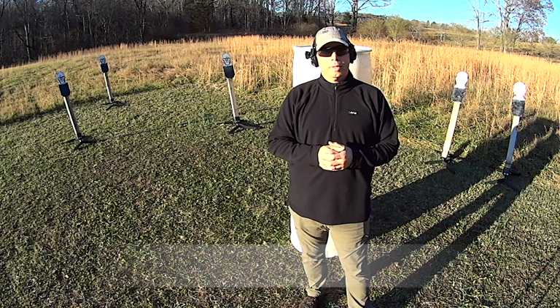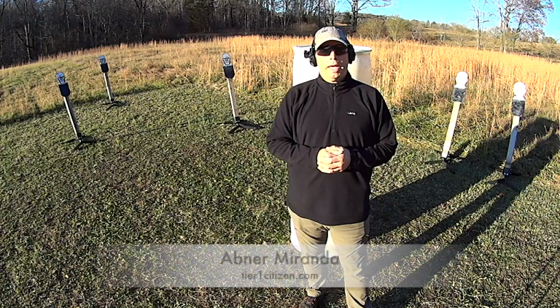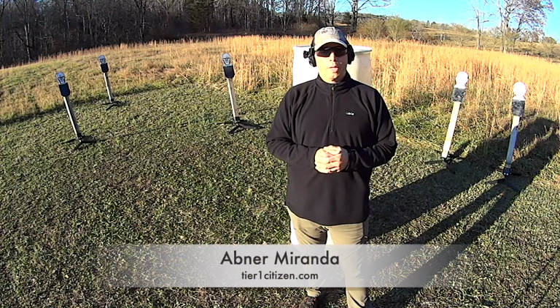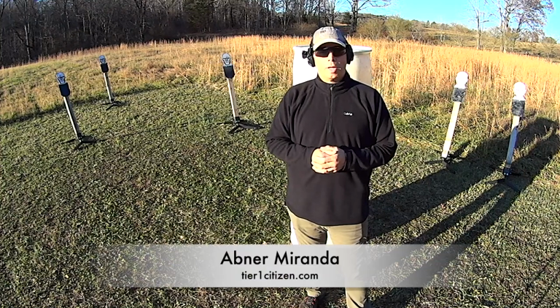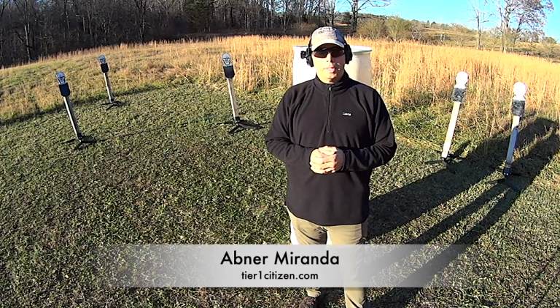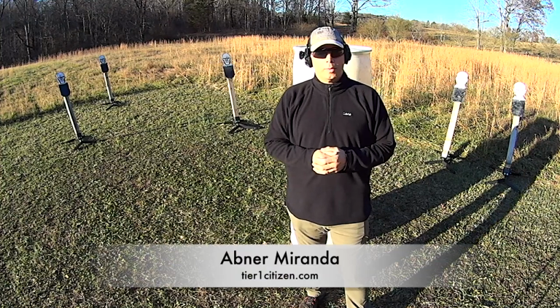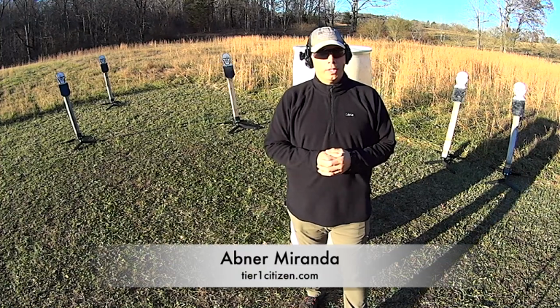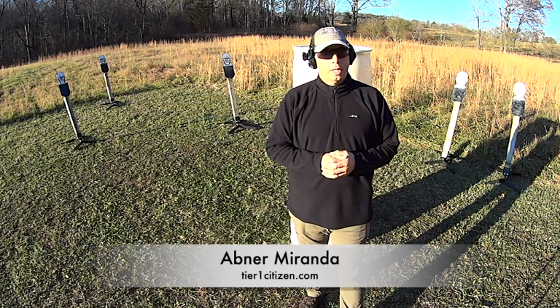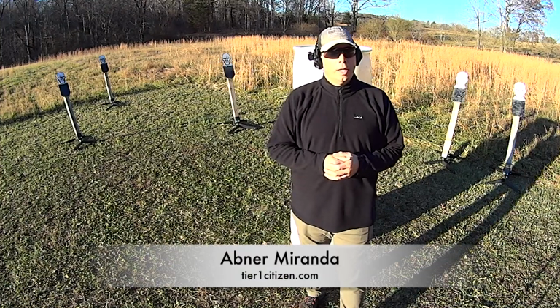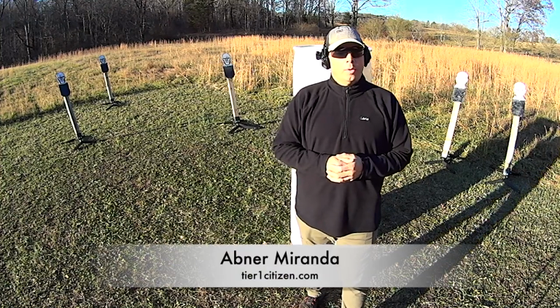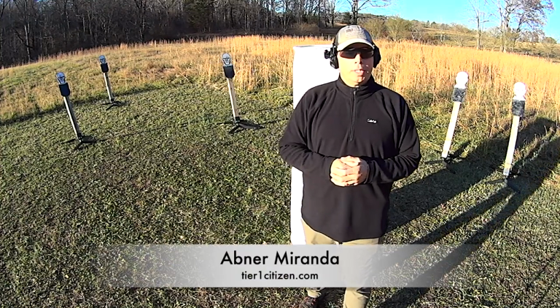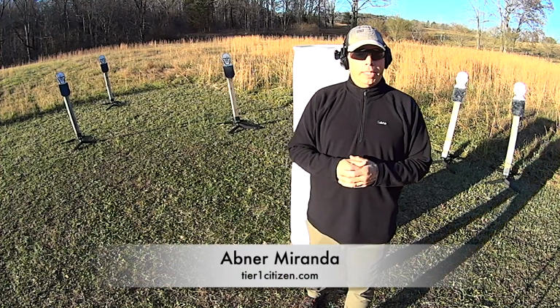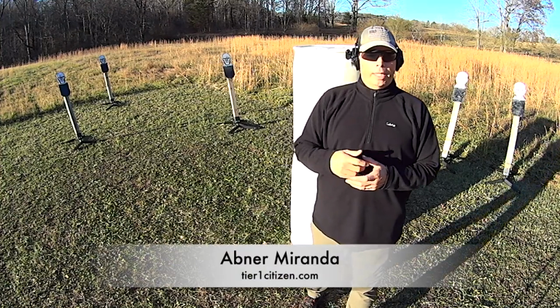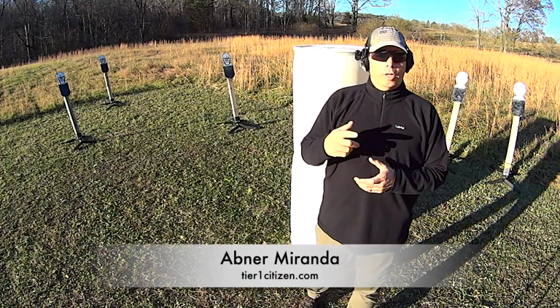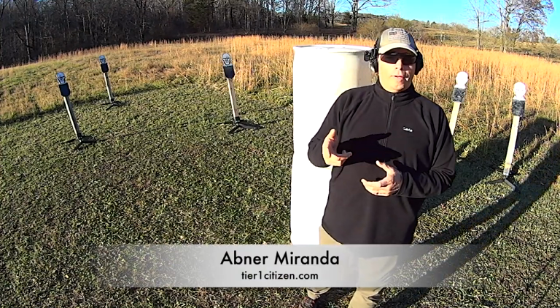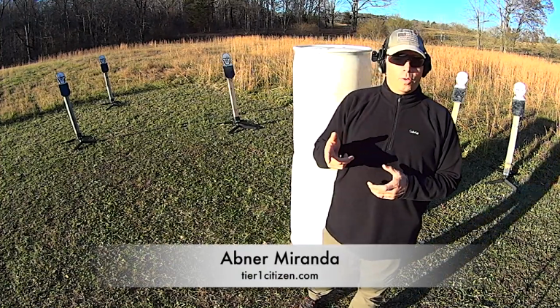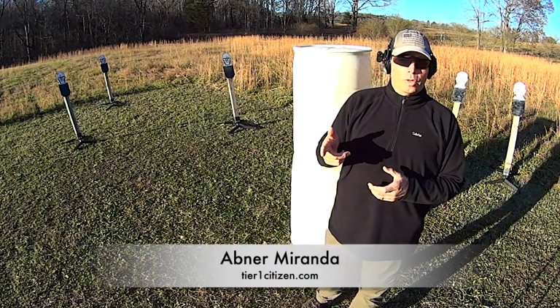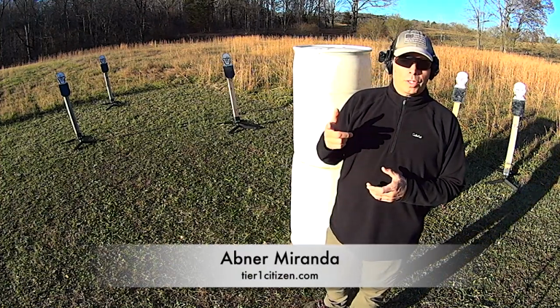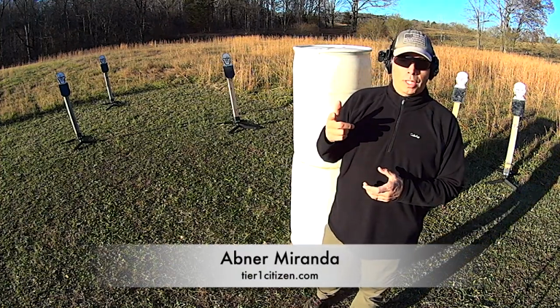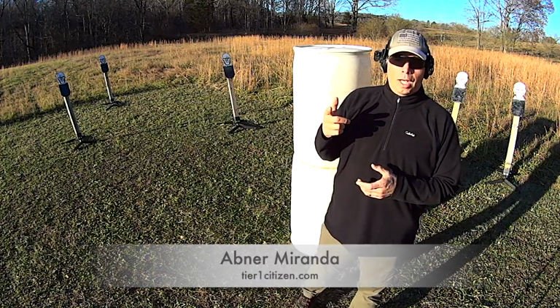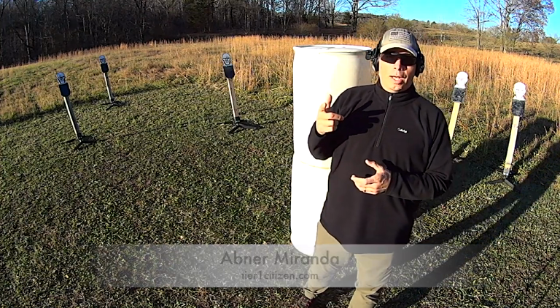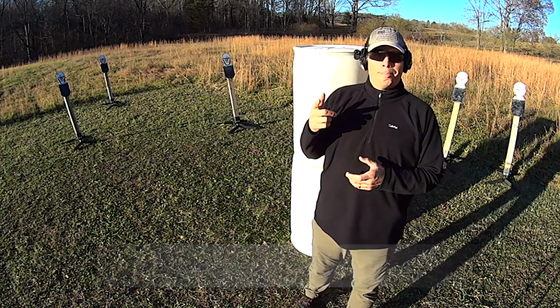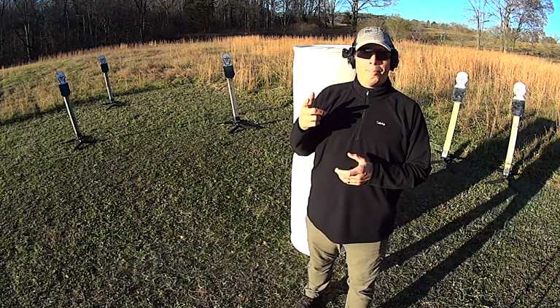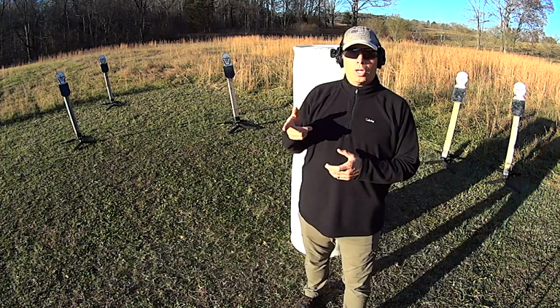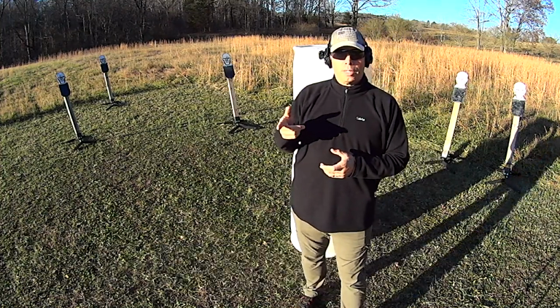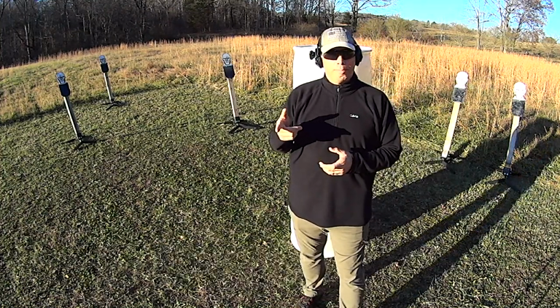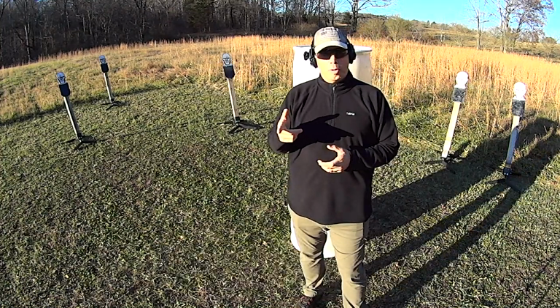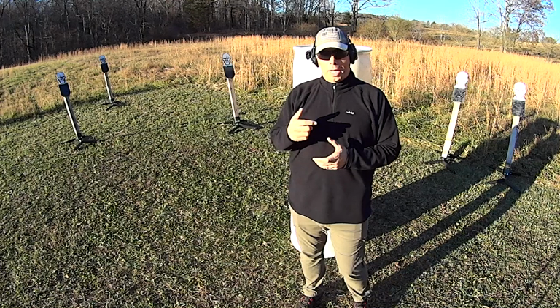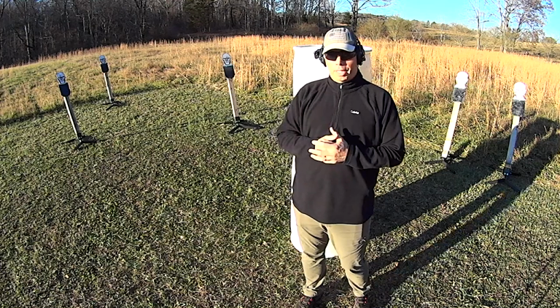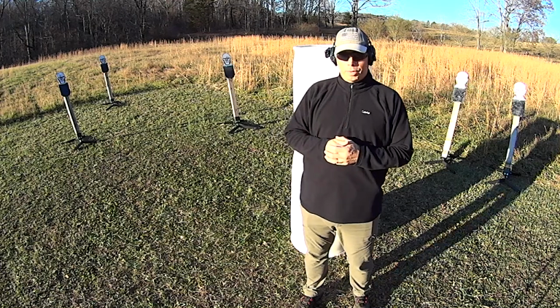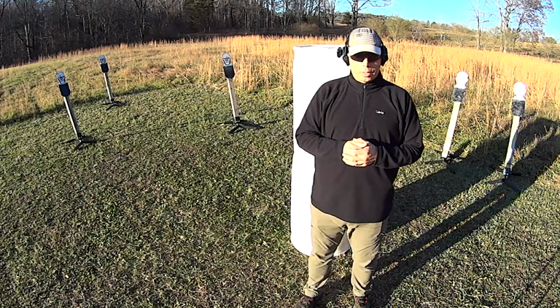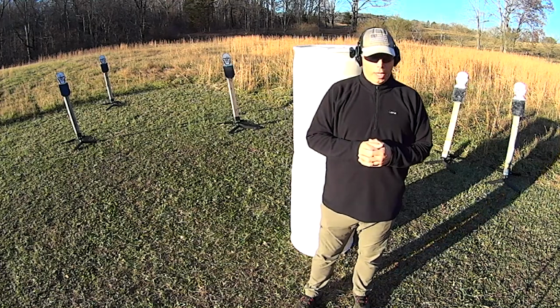Hey guys, welcome out to the range. Recently, one of my viewers, Mark Merman, I believe was his name,